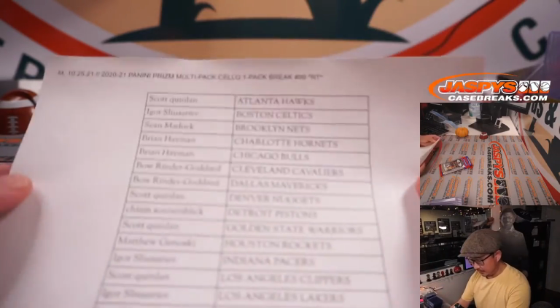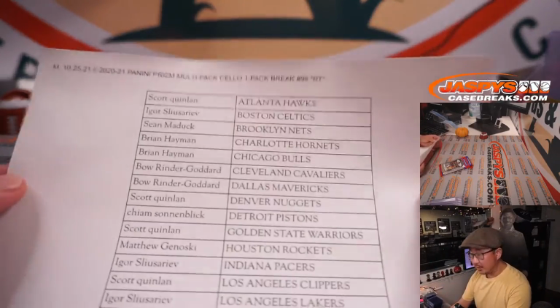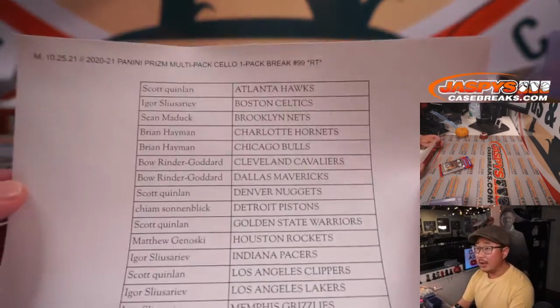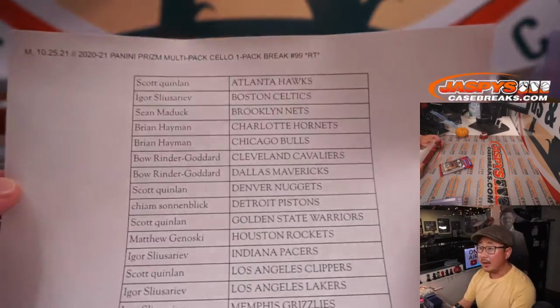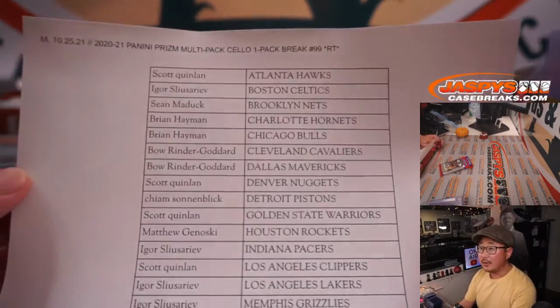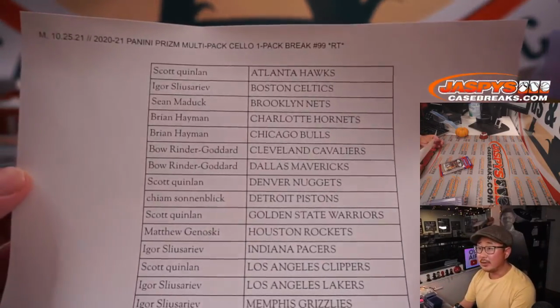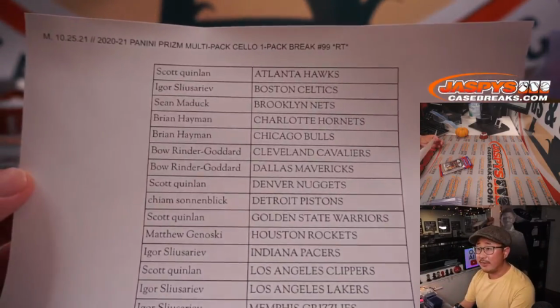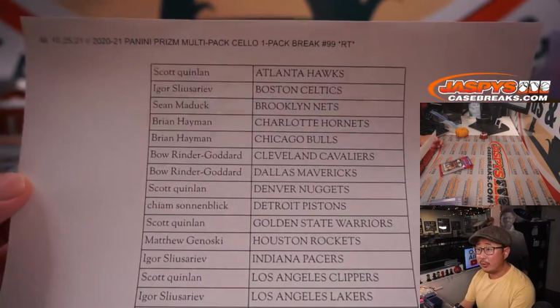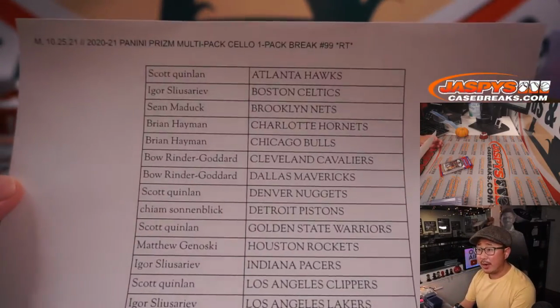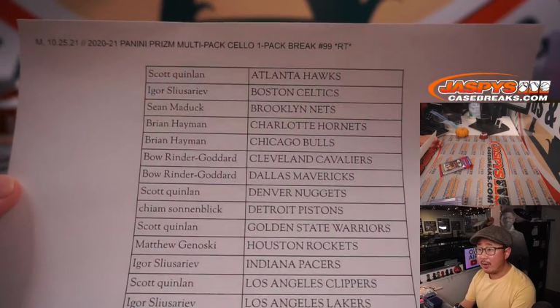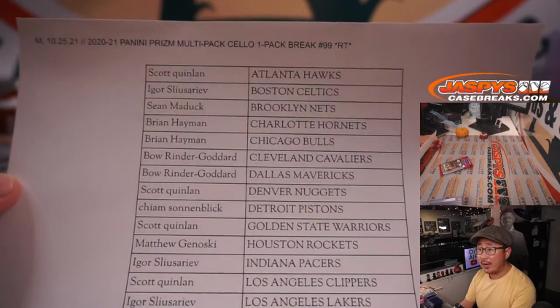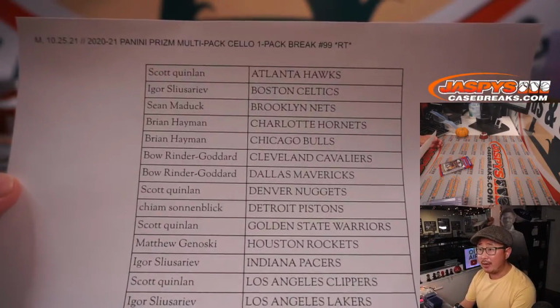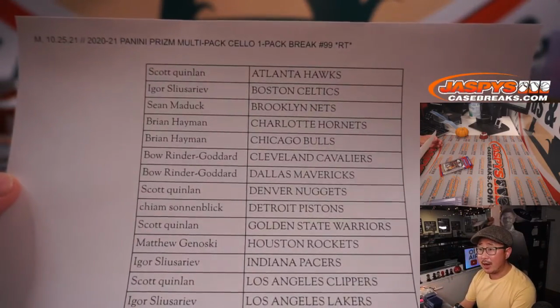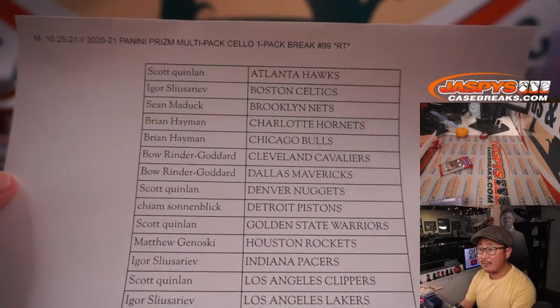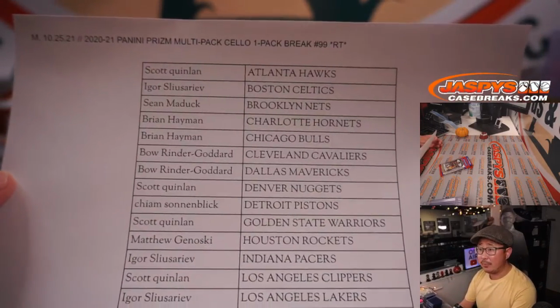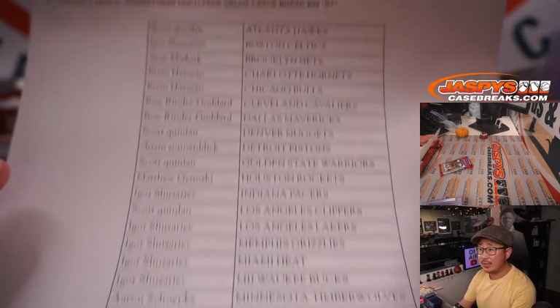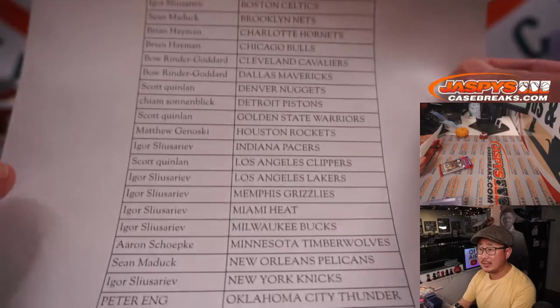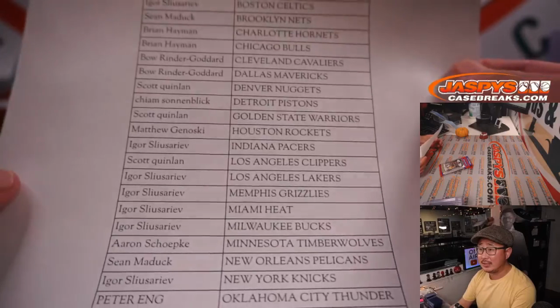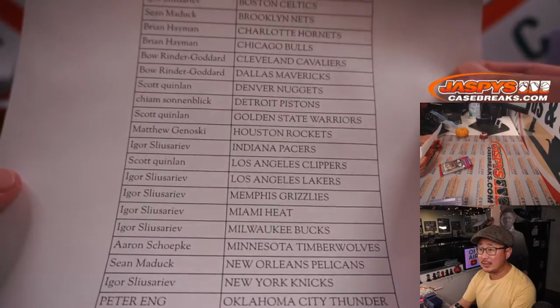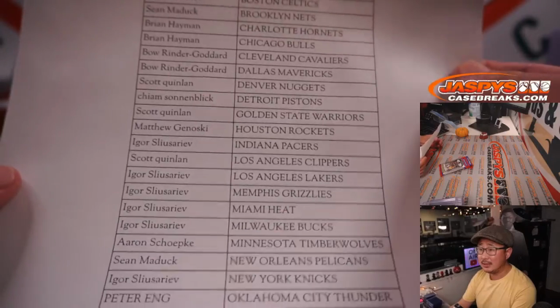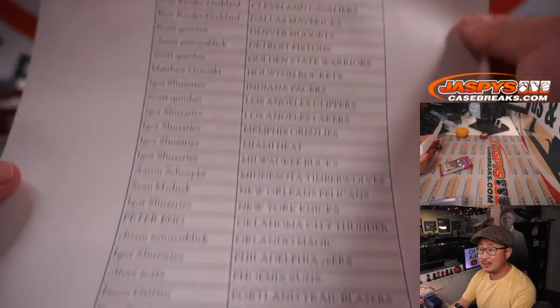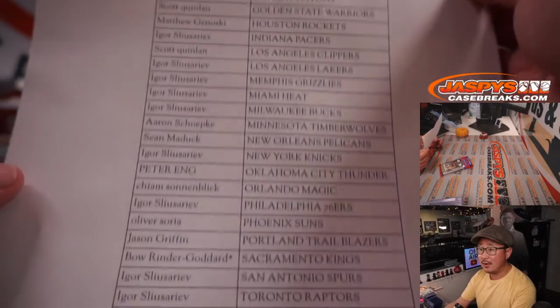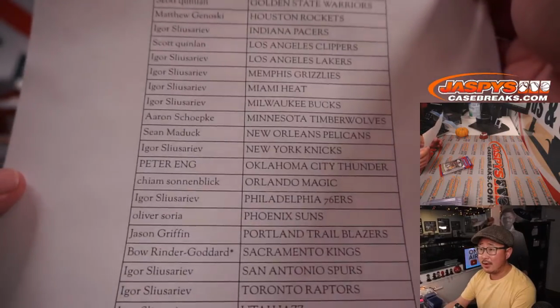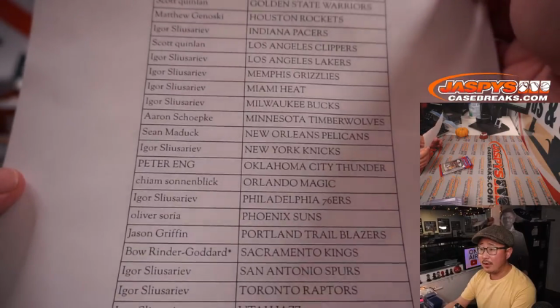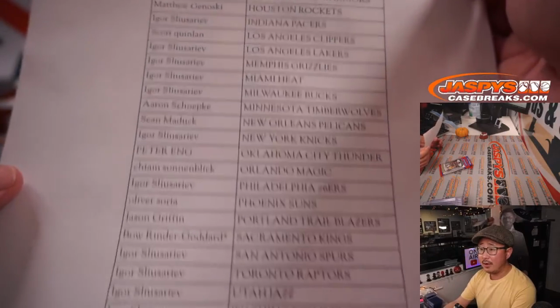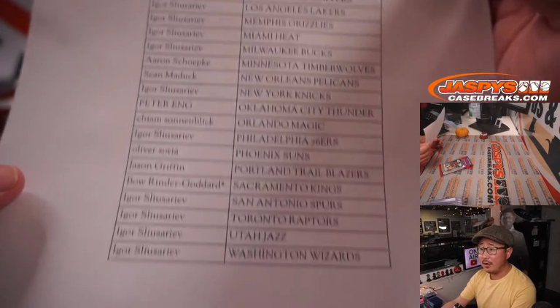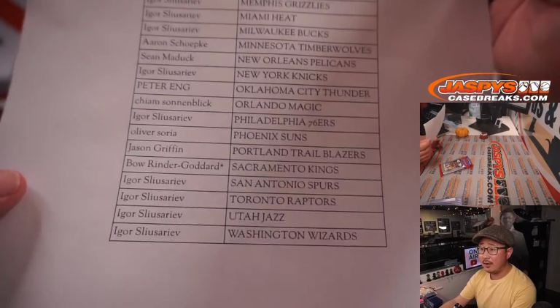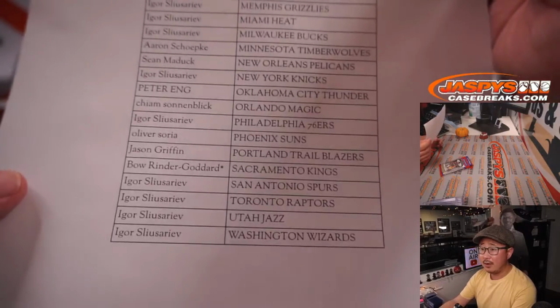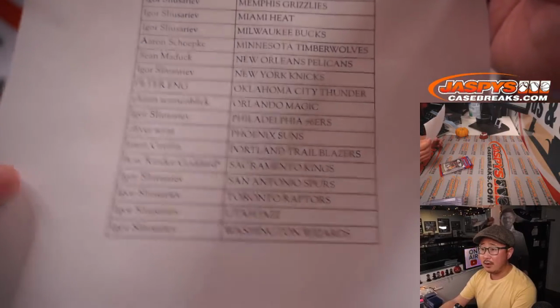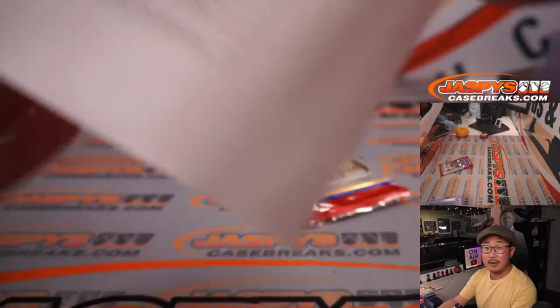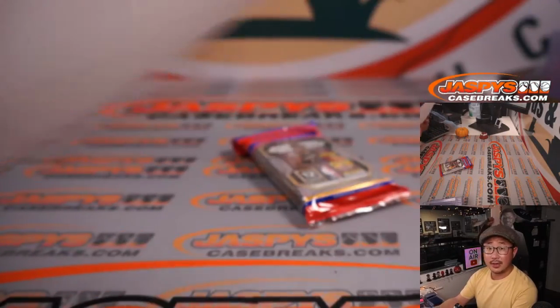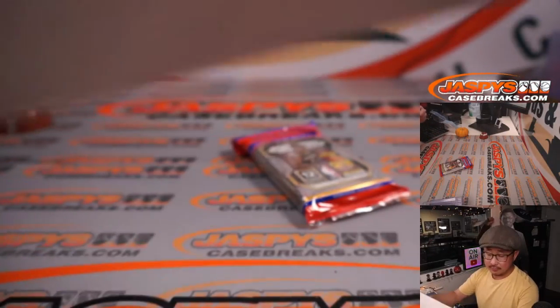Alright, so here's the final printout right here, hot off the presses. Thanks, everyone.